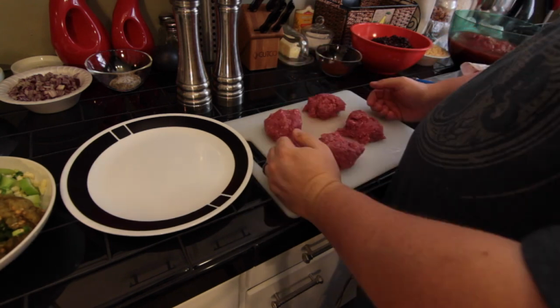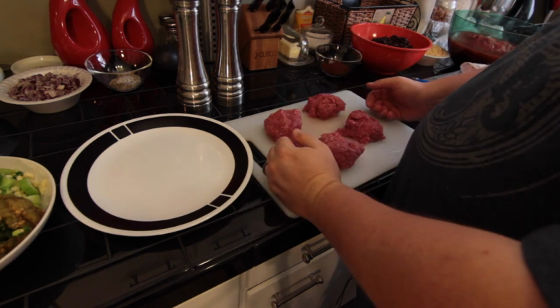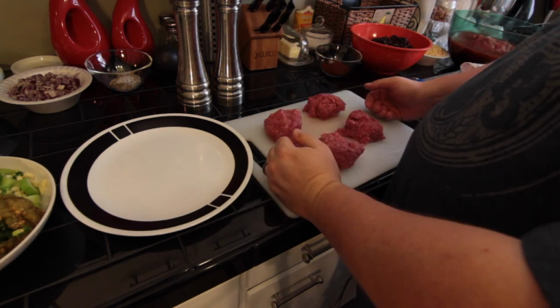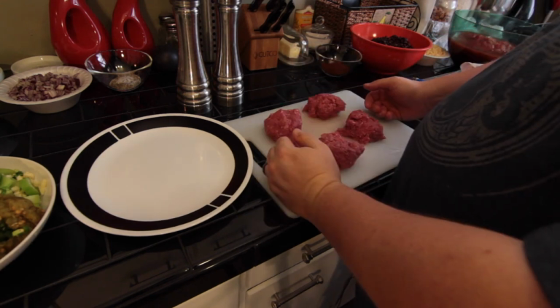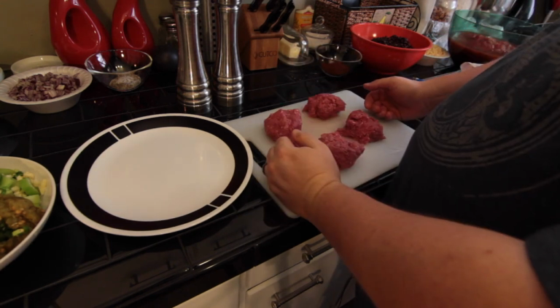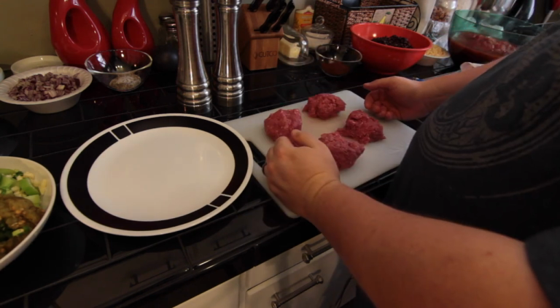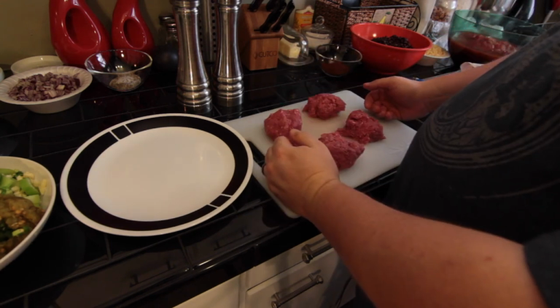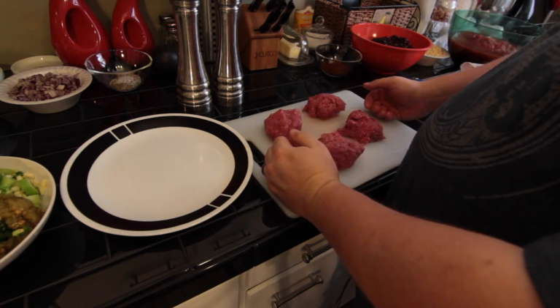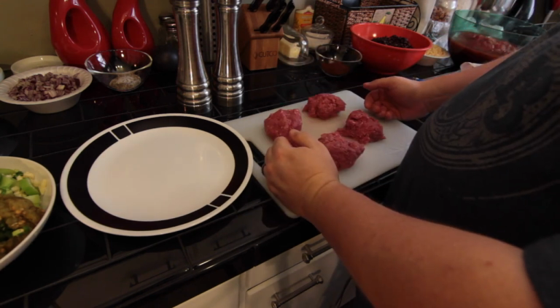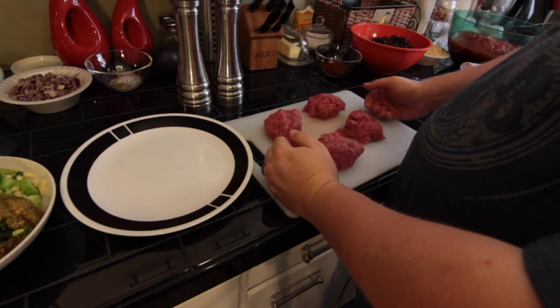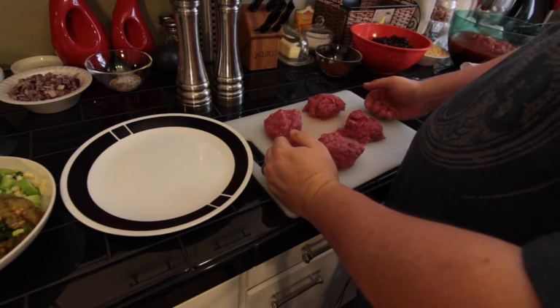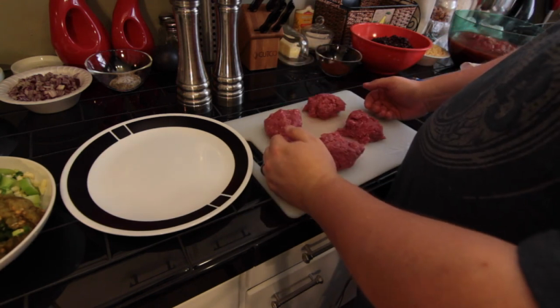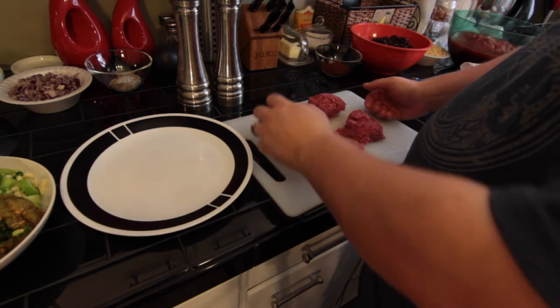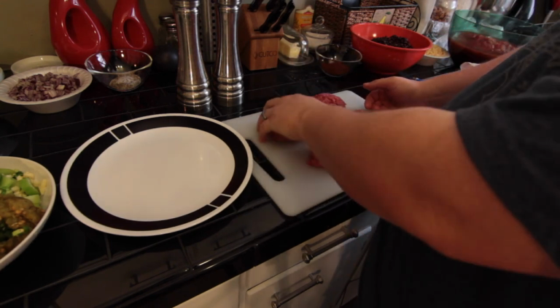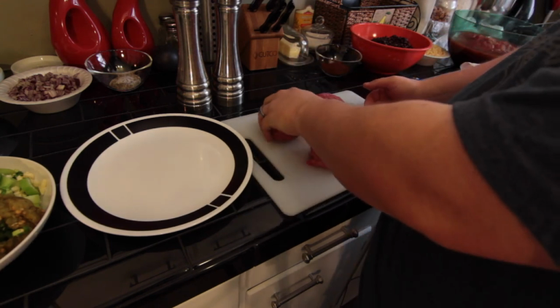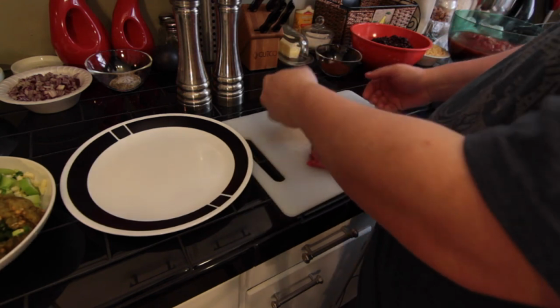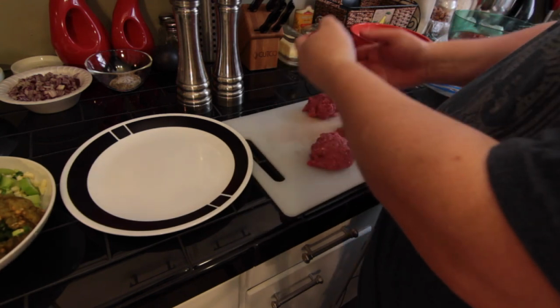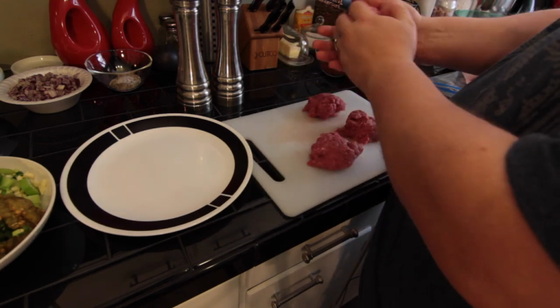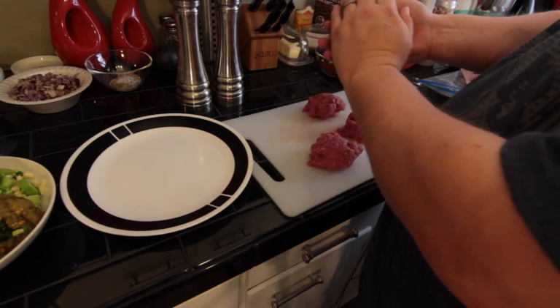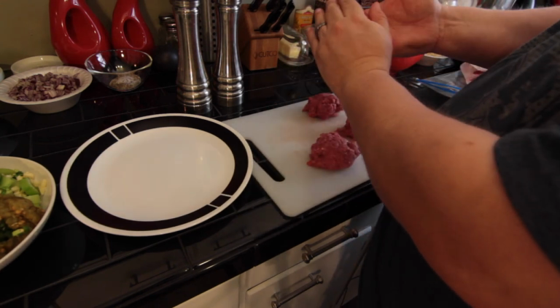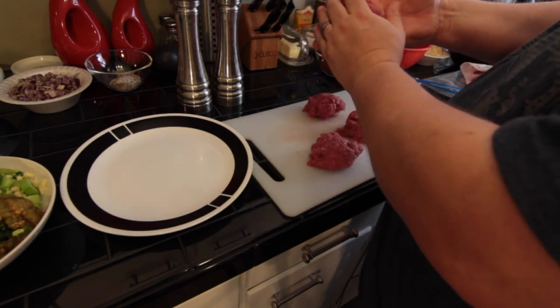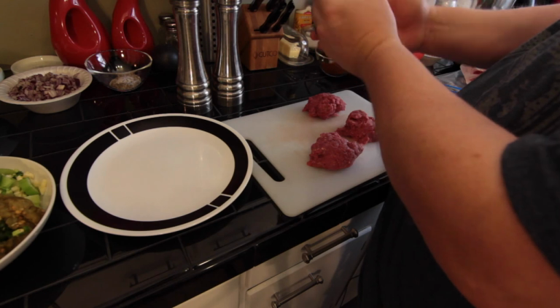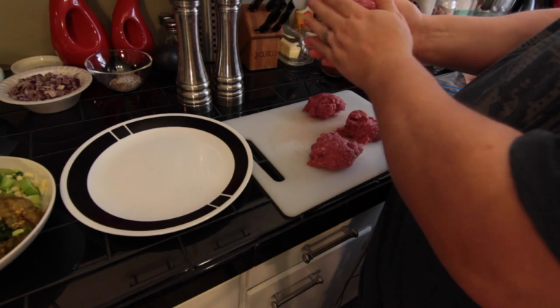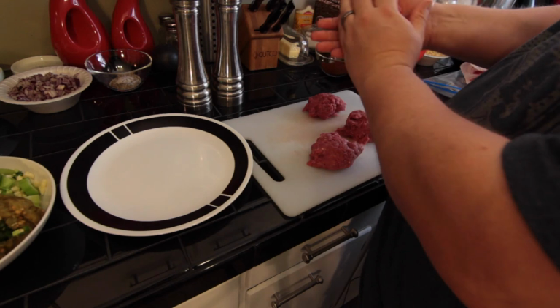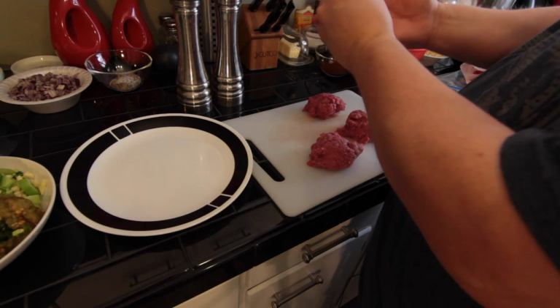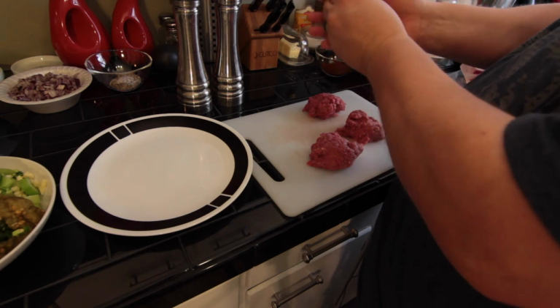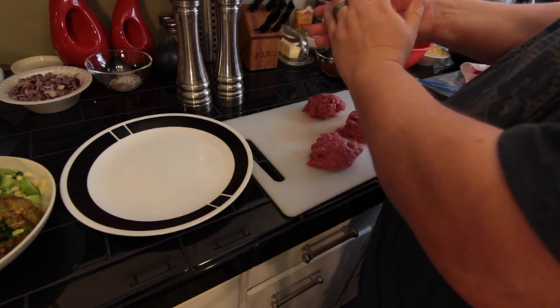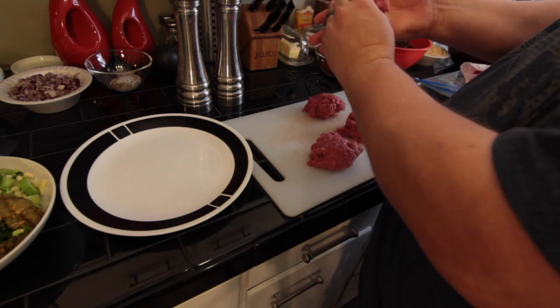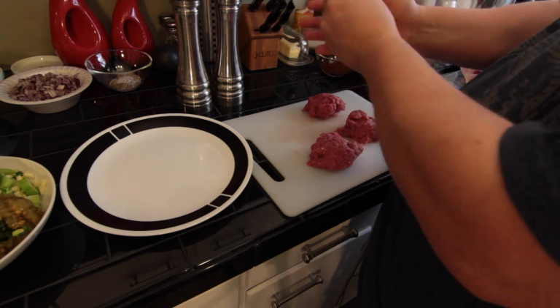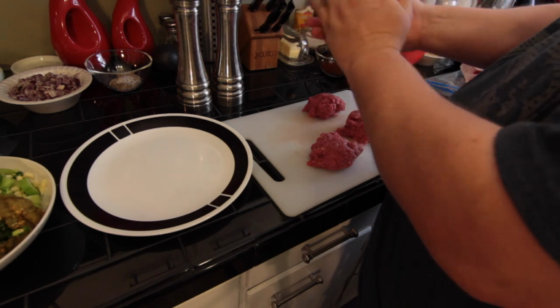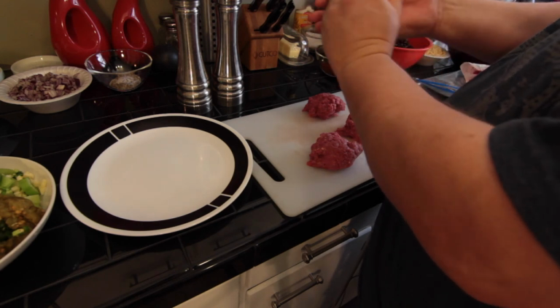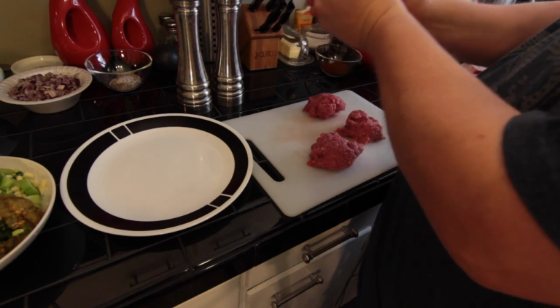What we're not going to do is add breadcrumbs, eggs, or anything like that — because that's meatloaf, not hamburger.